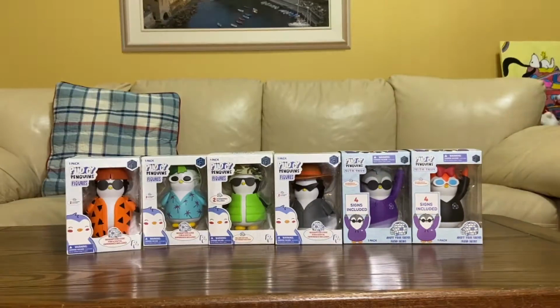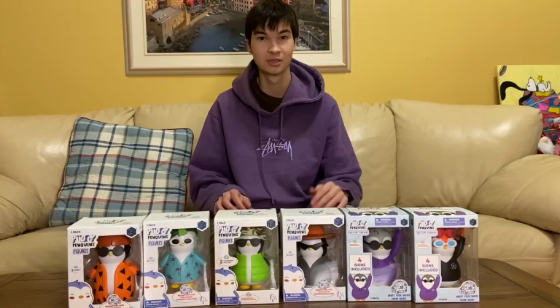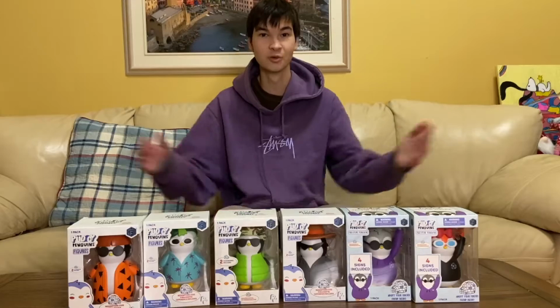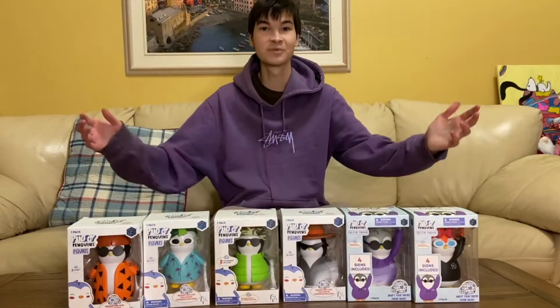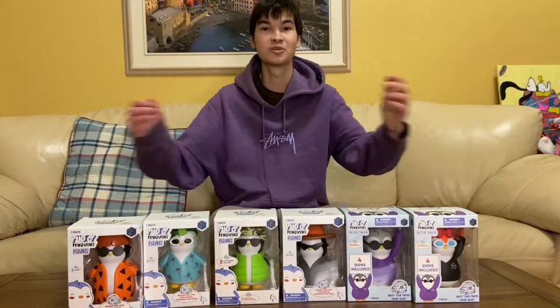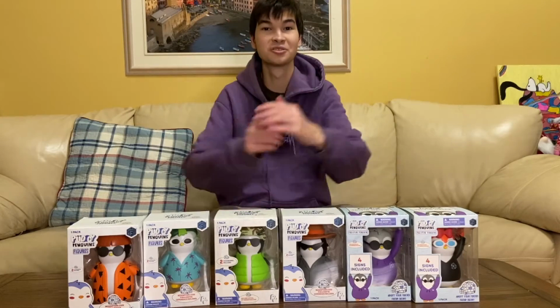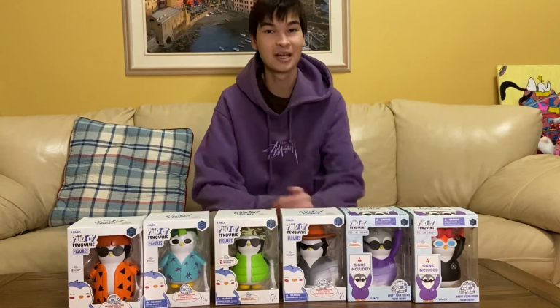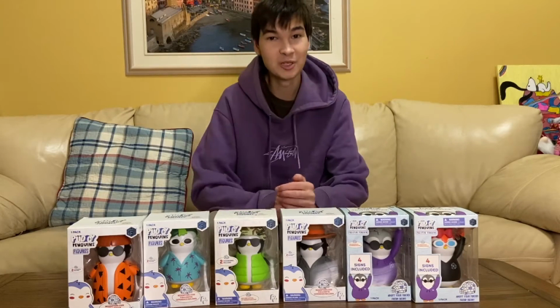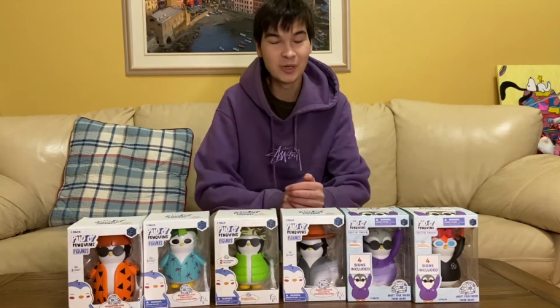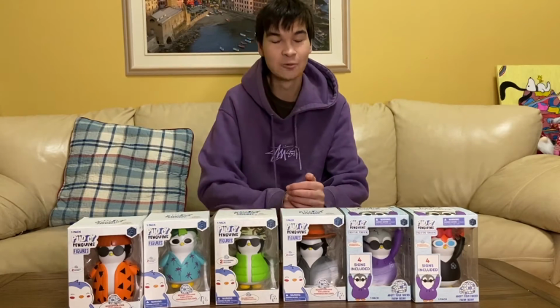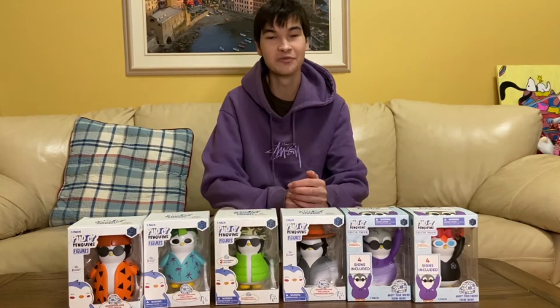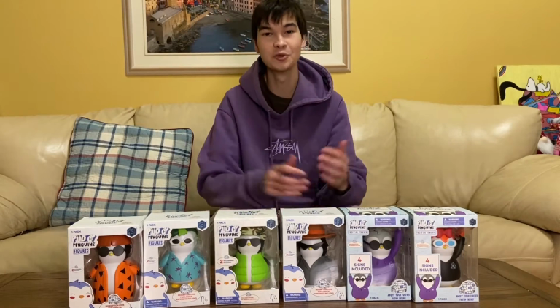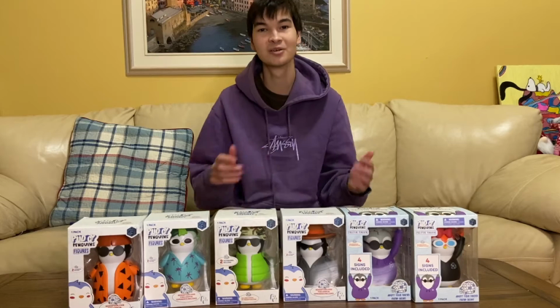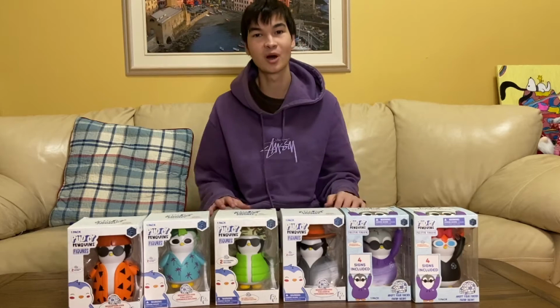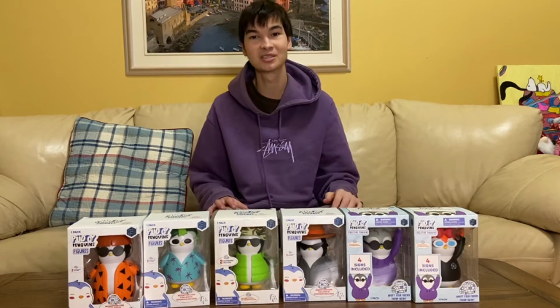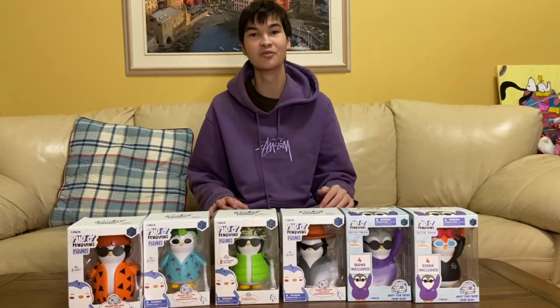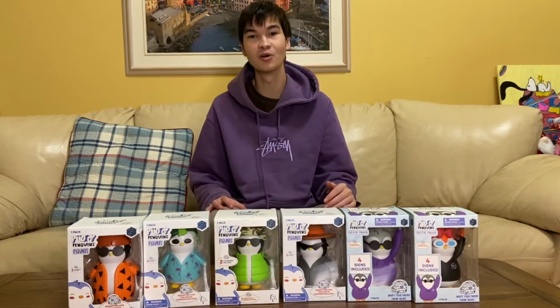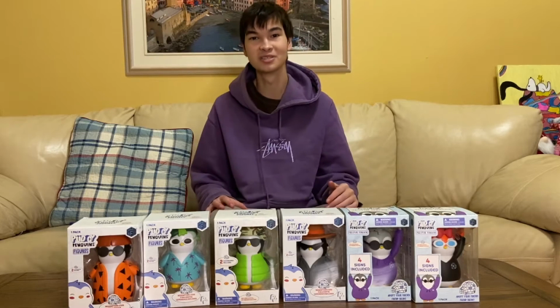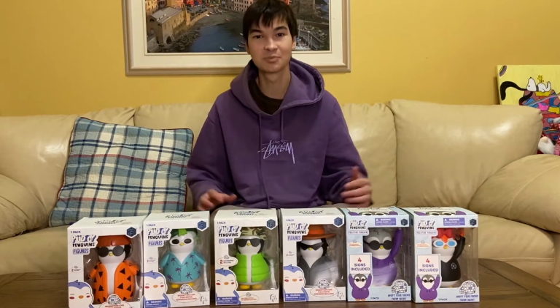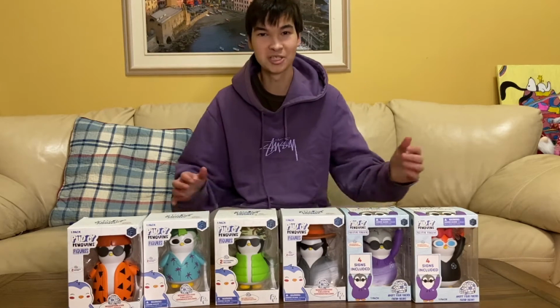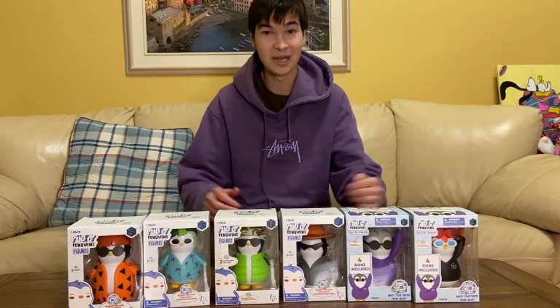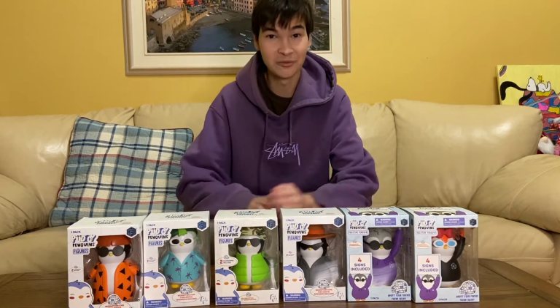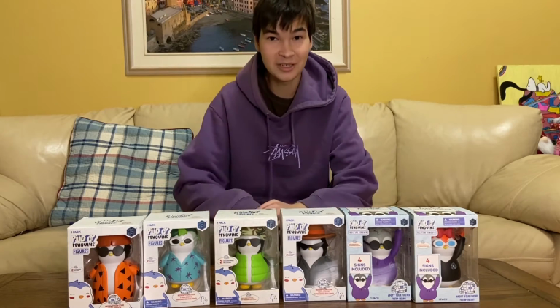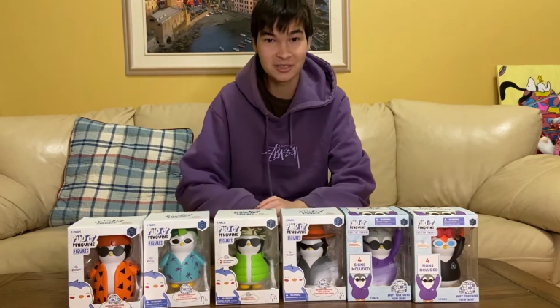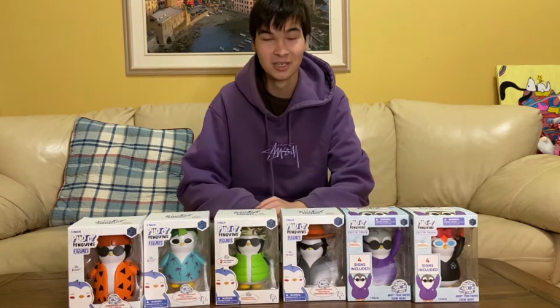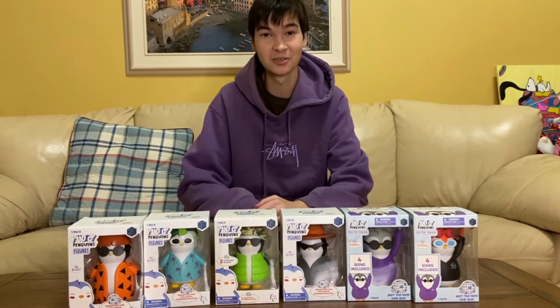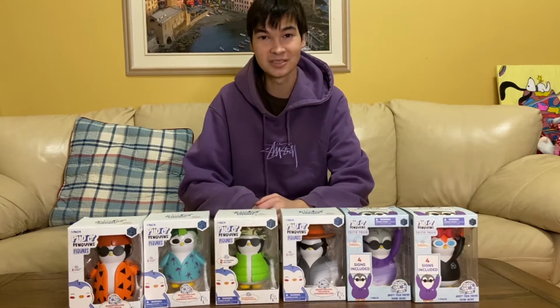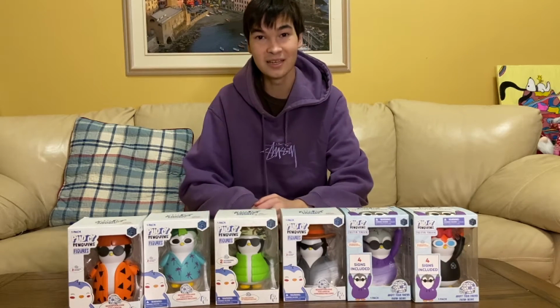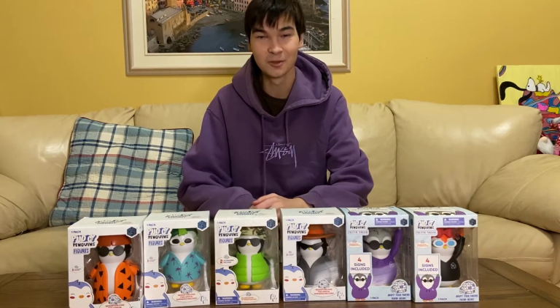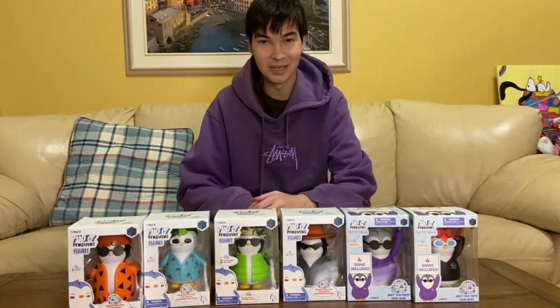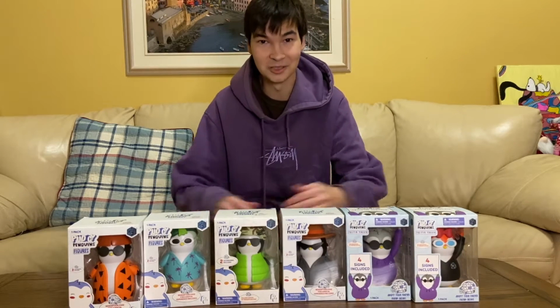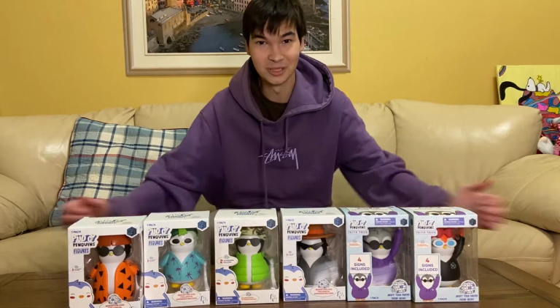Yo, what's up everyone. Today I'm going to do a review and unboxing of all six Pudgy Penguin figures, so let's get right into it.